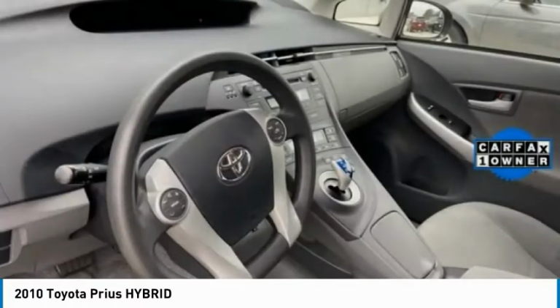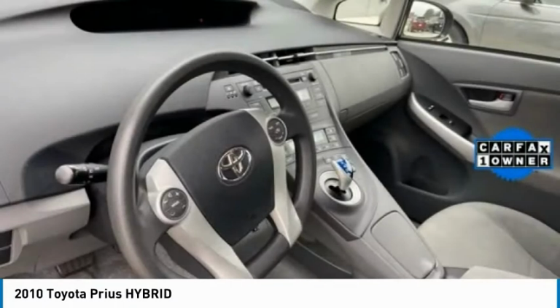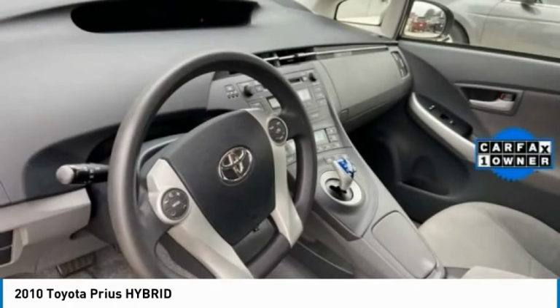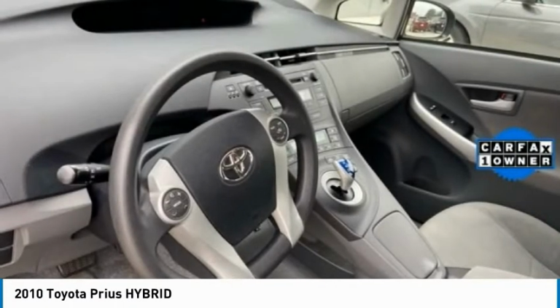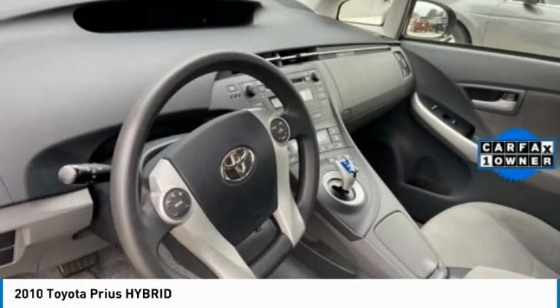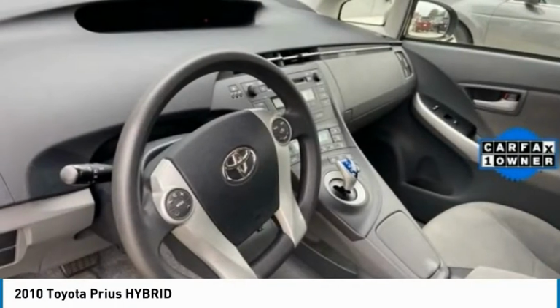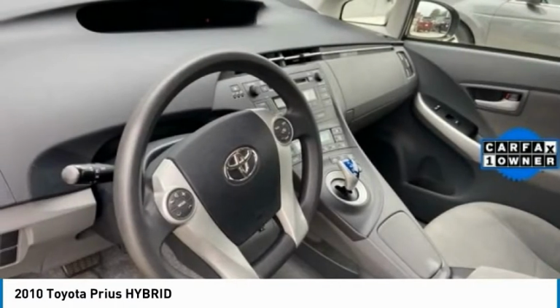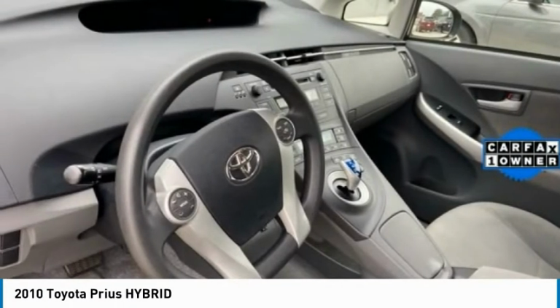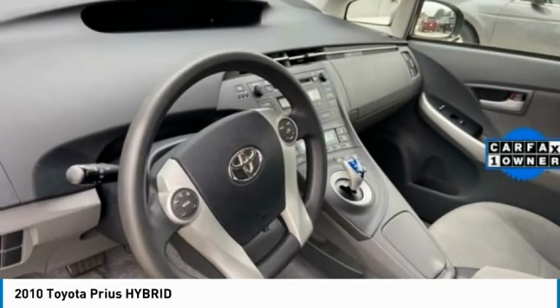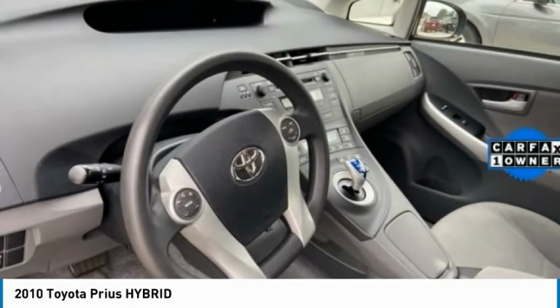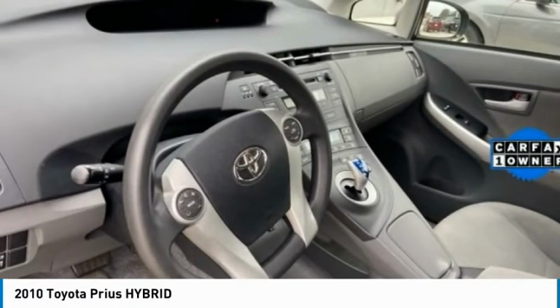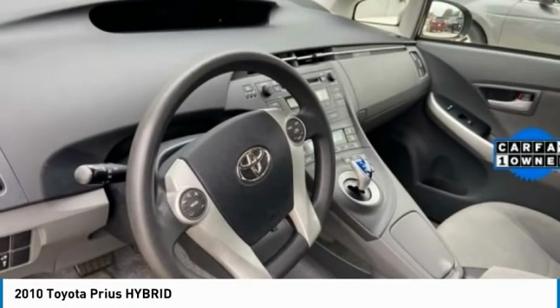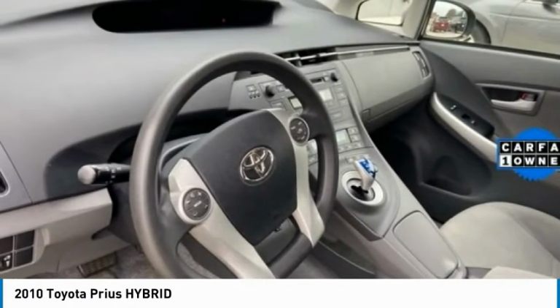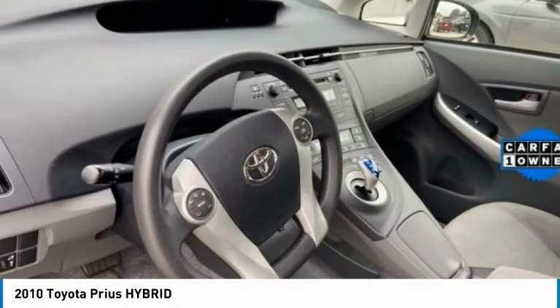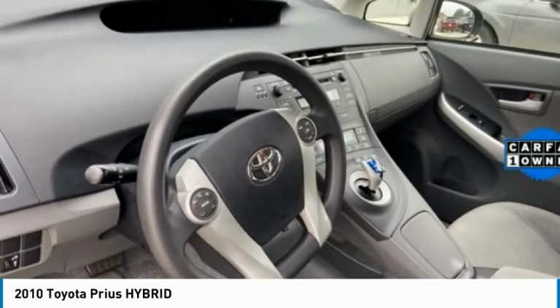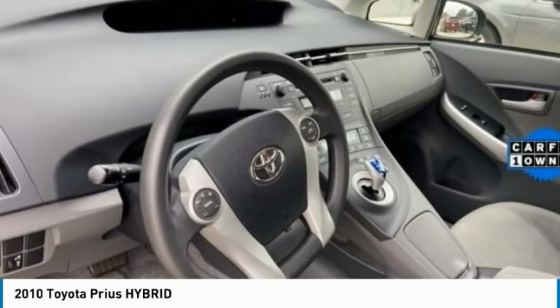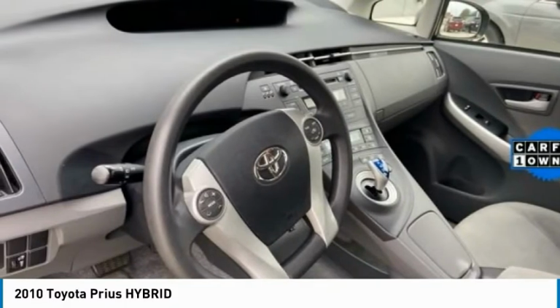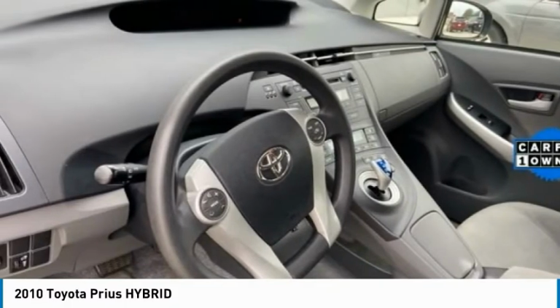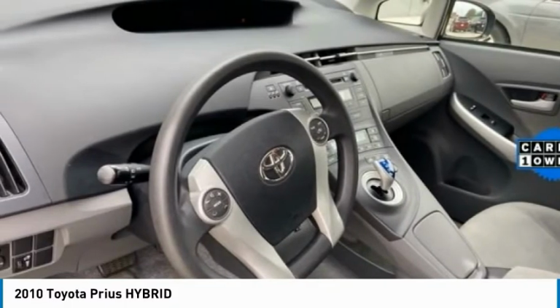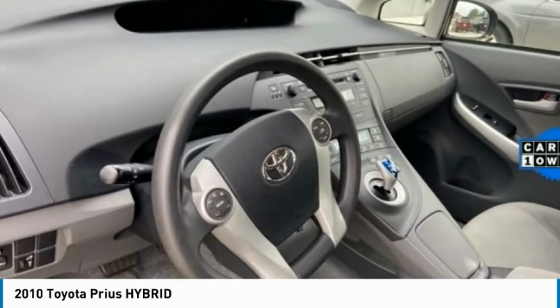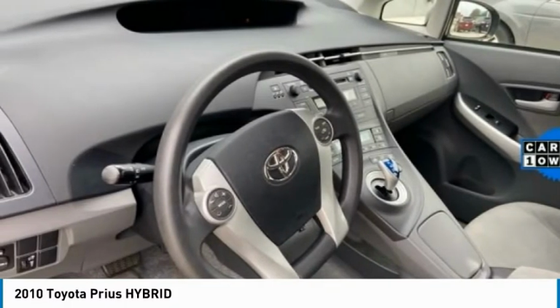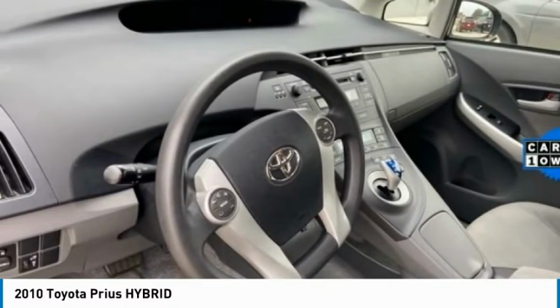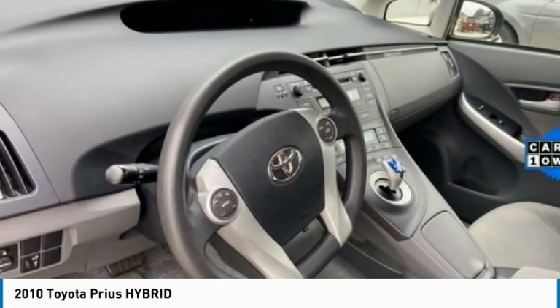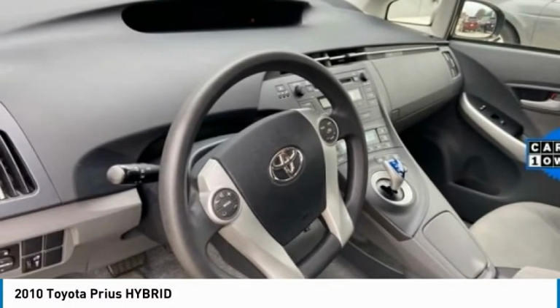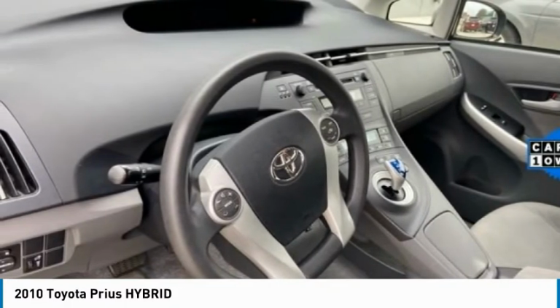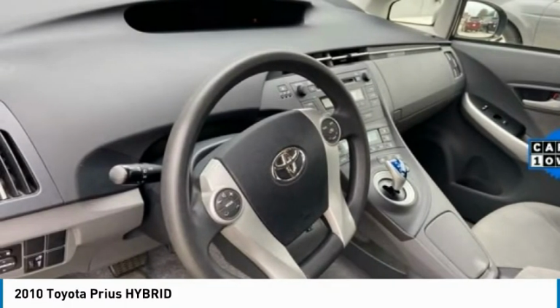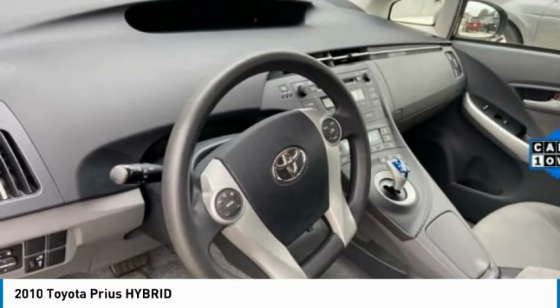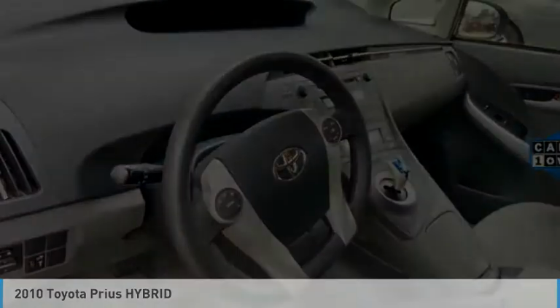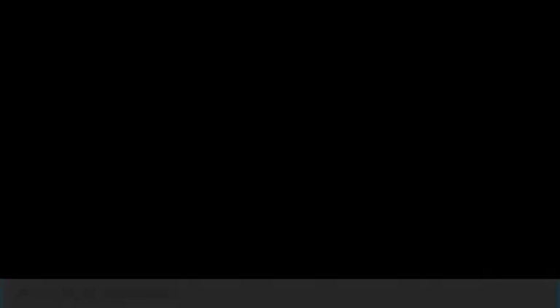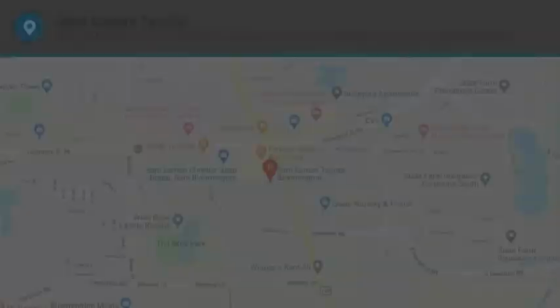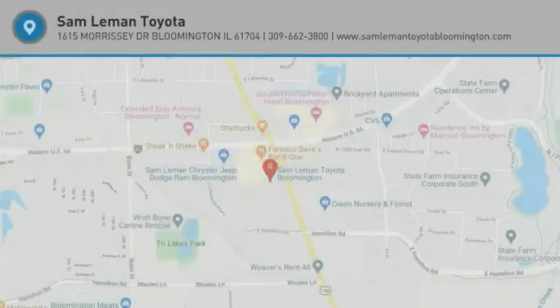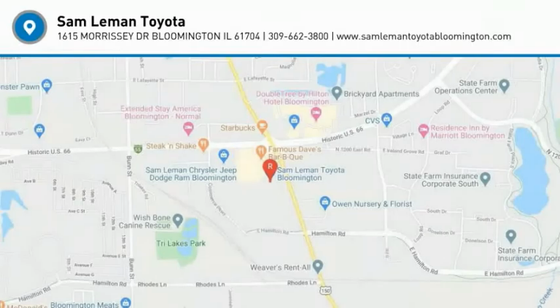This vehicle offers reliability and good looks at a great price. So come in and take a test drive today. Good day.